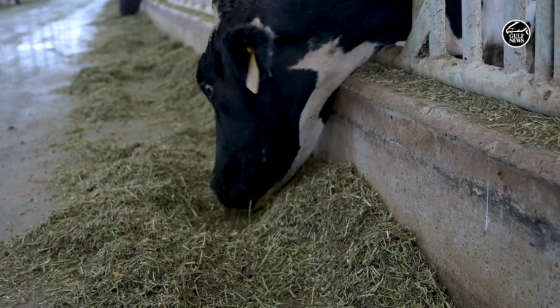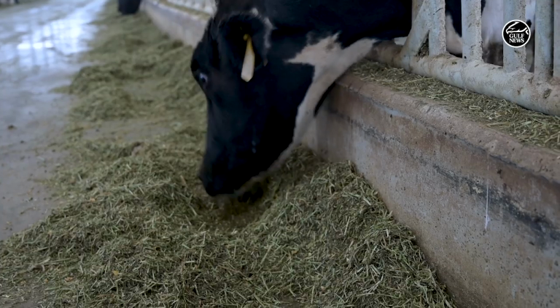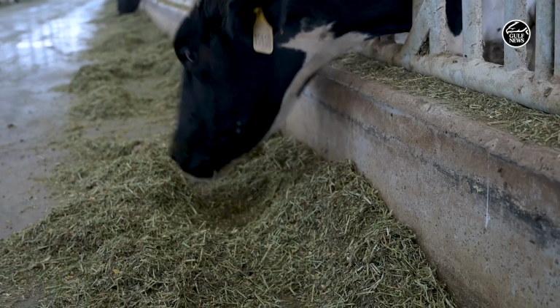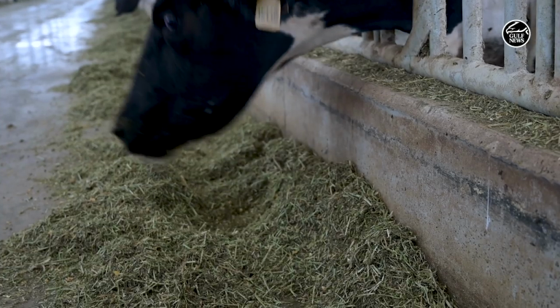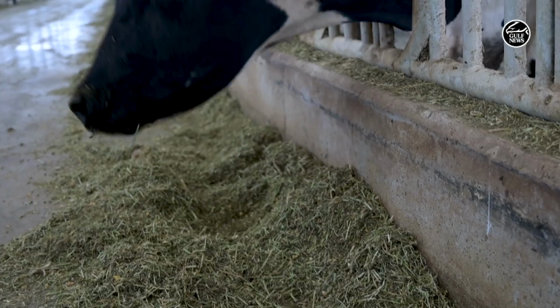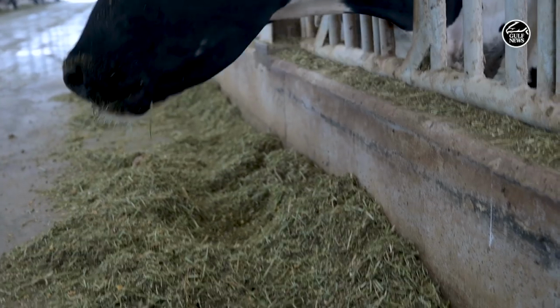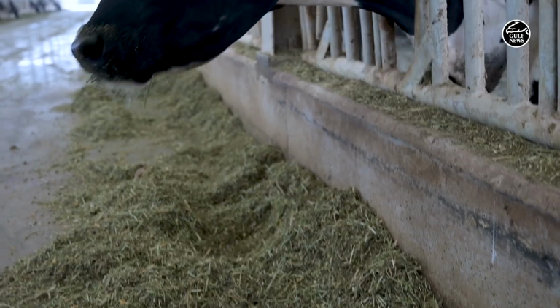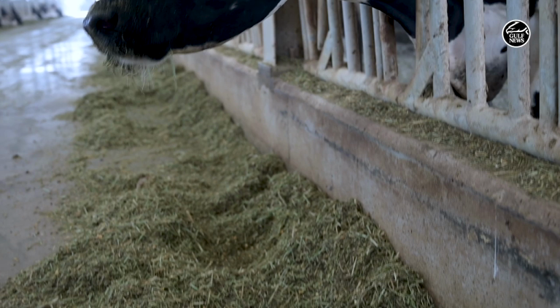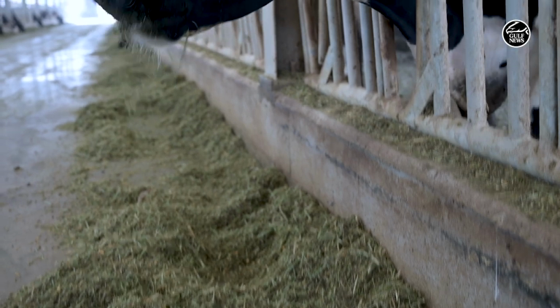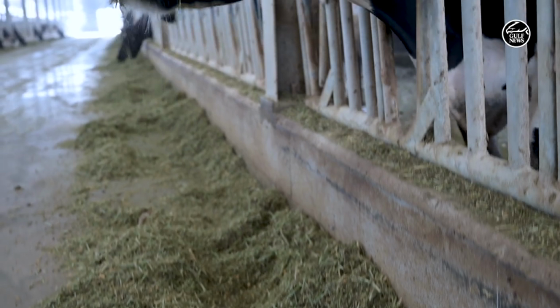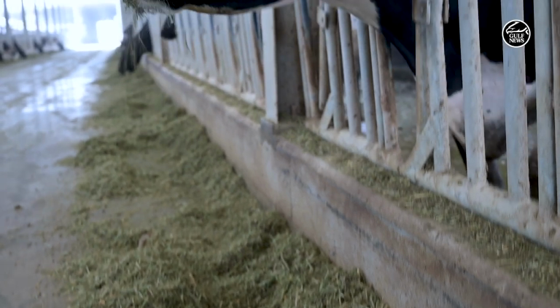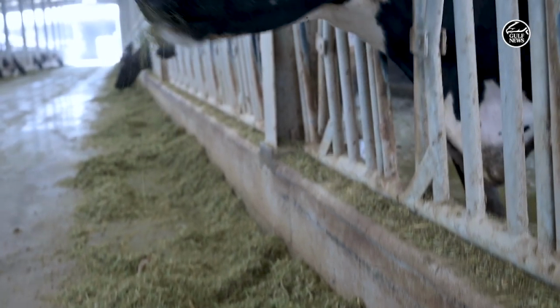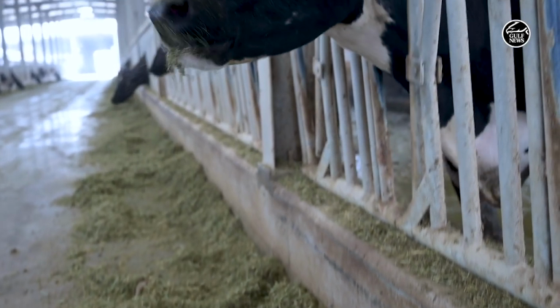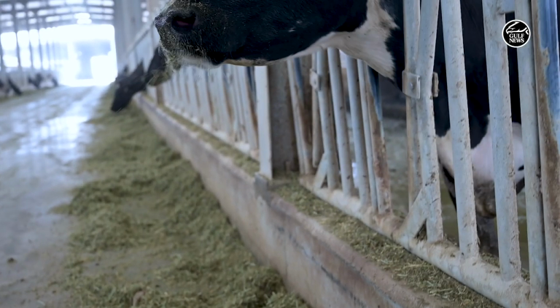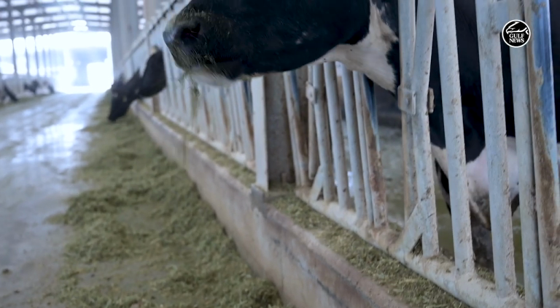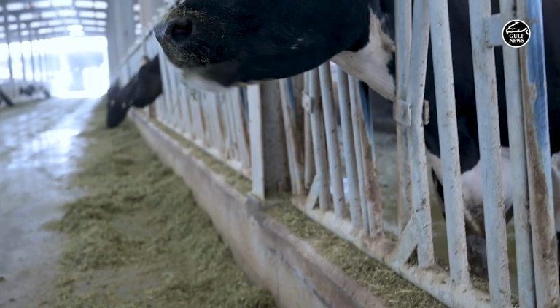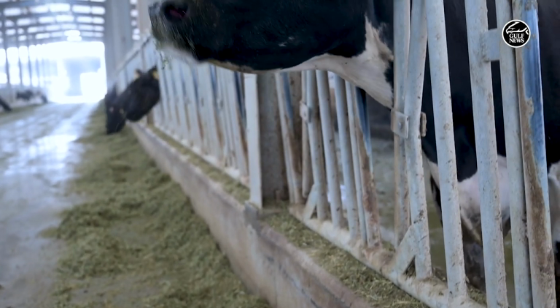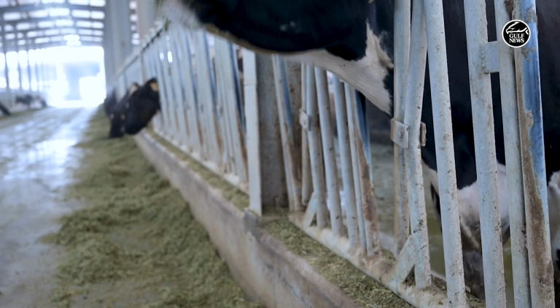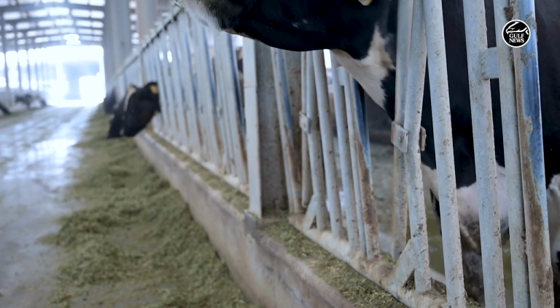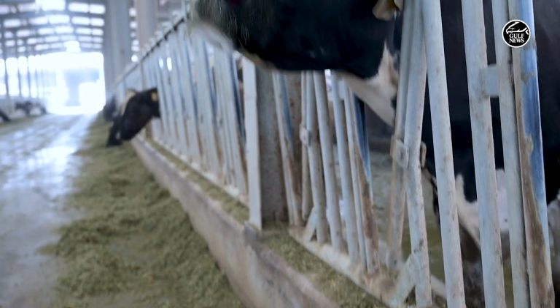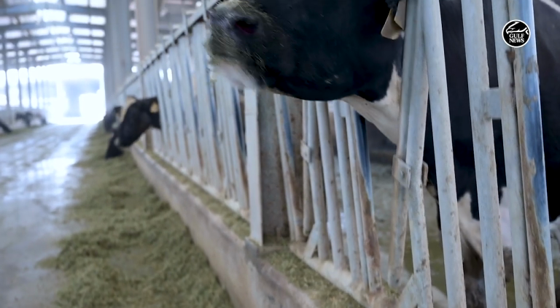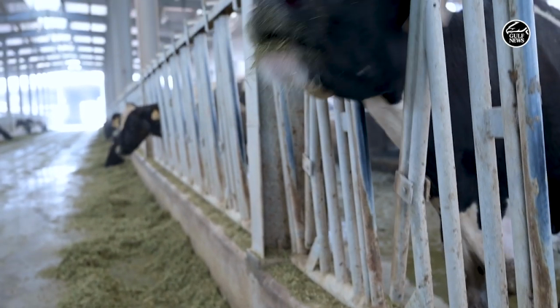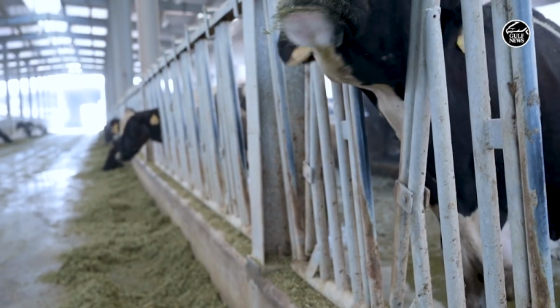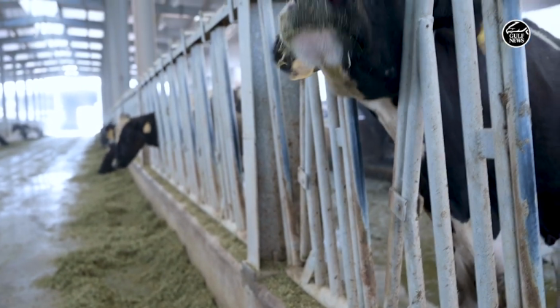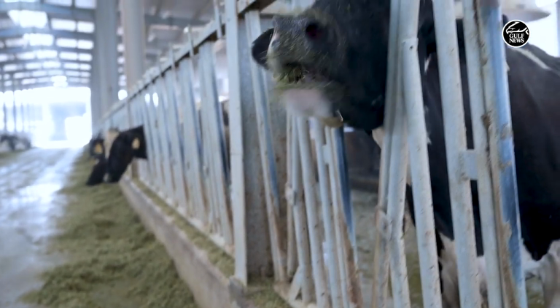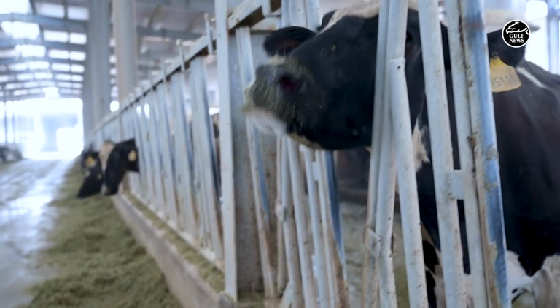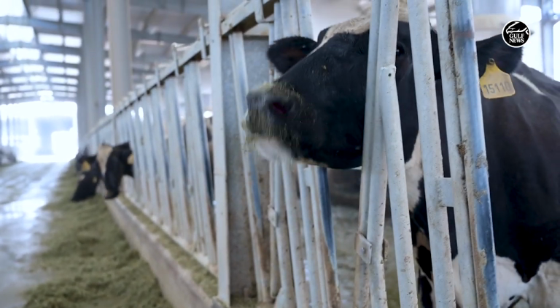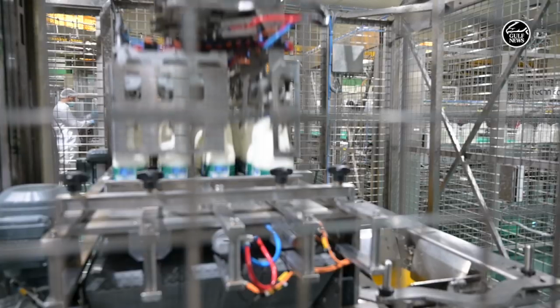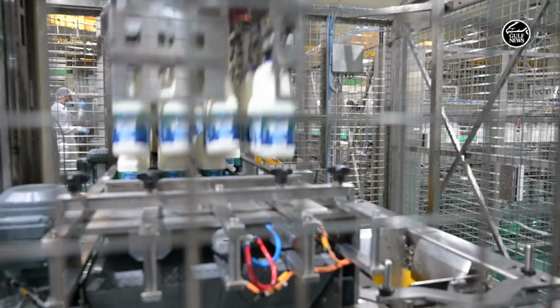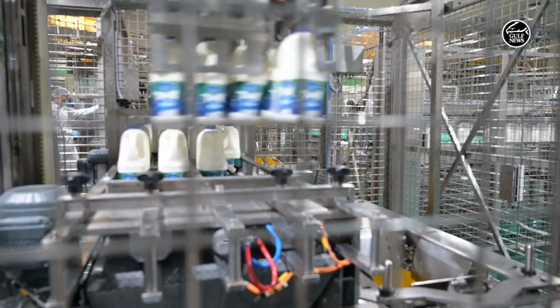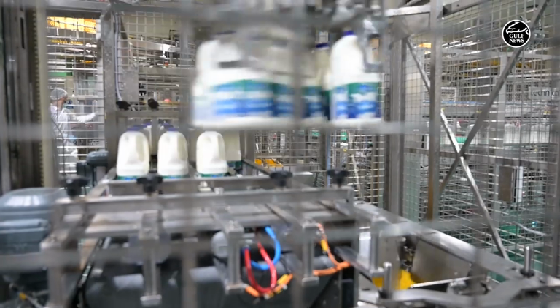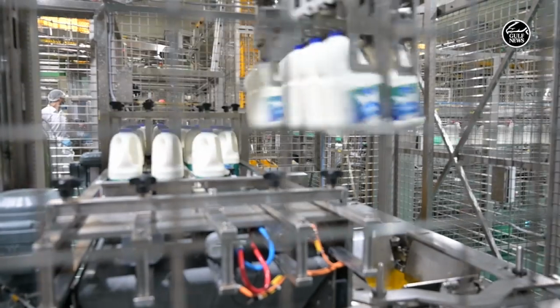Cows lose appetite when they are under heat stress. Less feed means less production, and that's something no dairy farm in the UAE could afford.